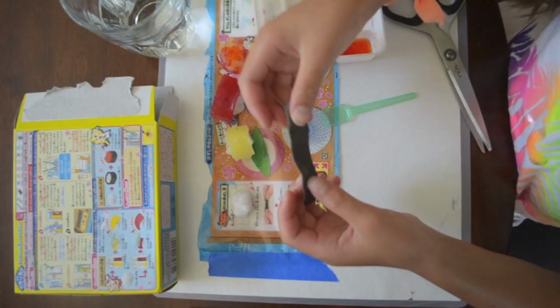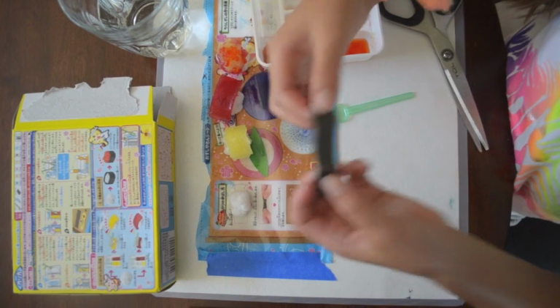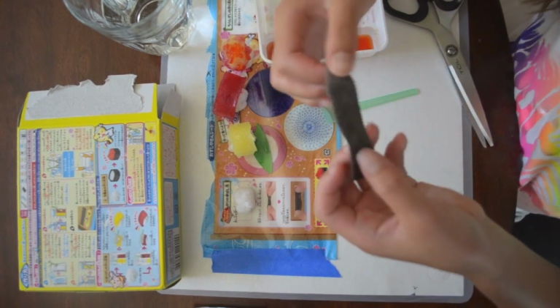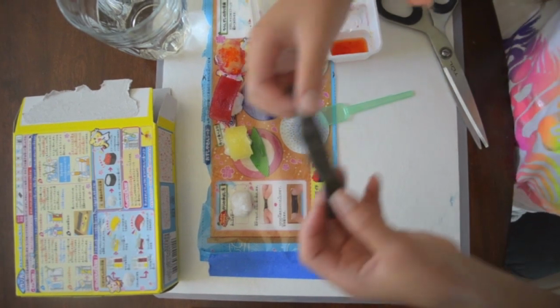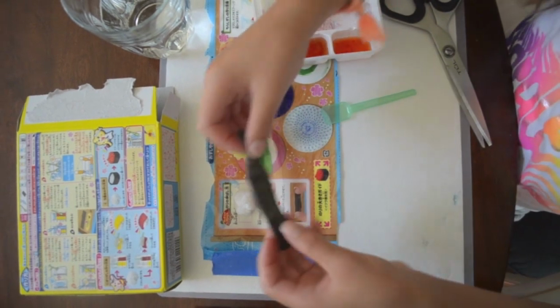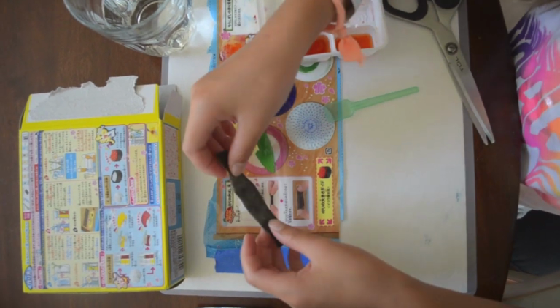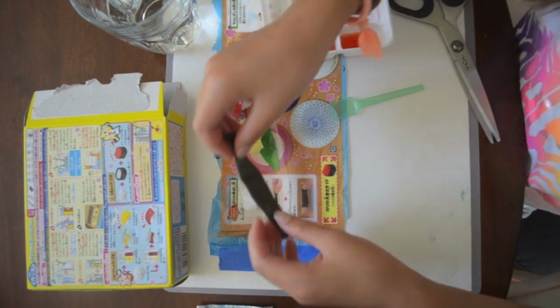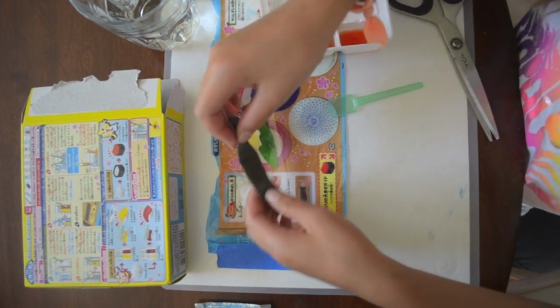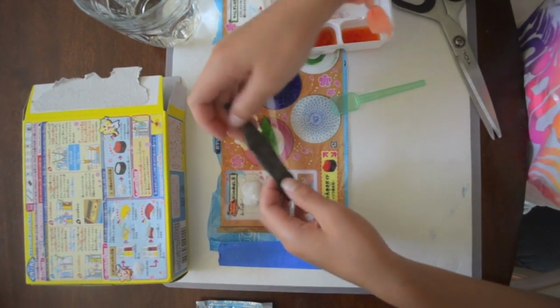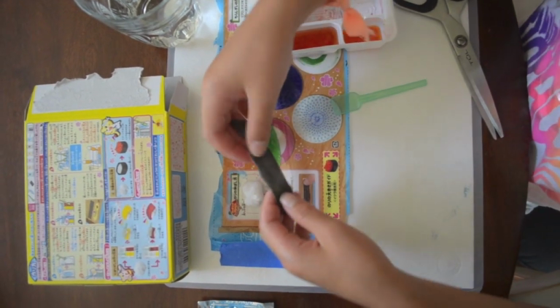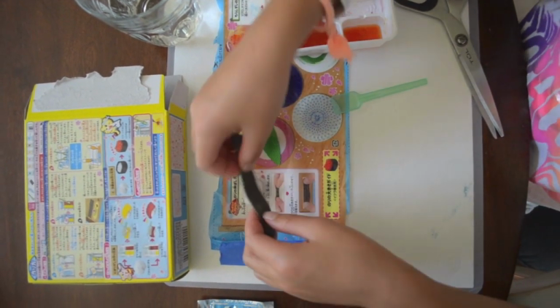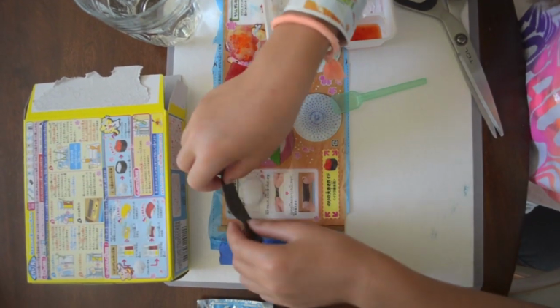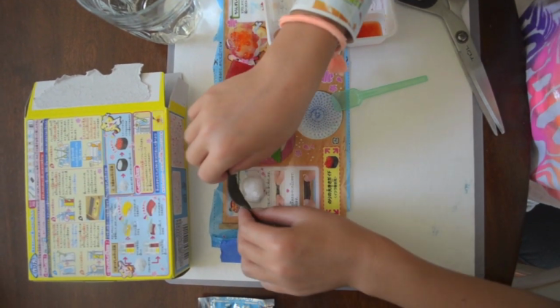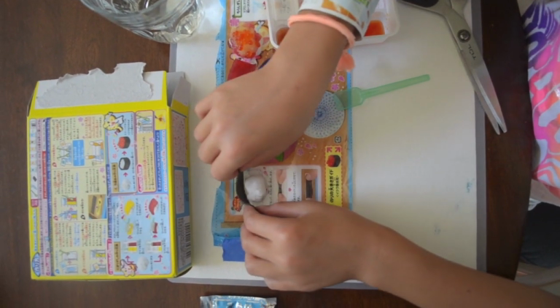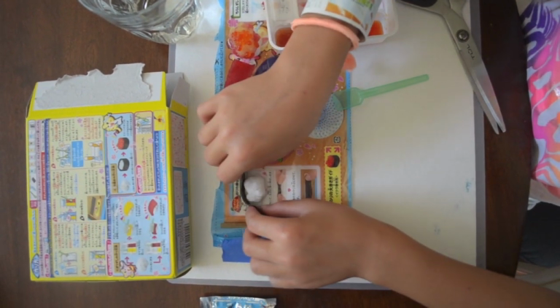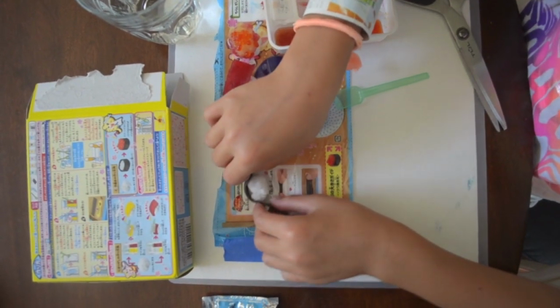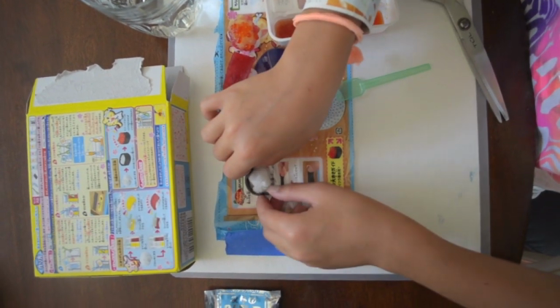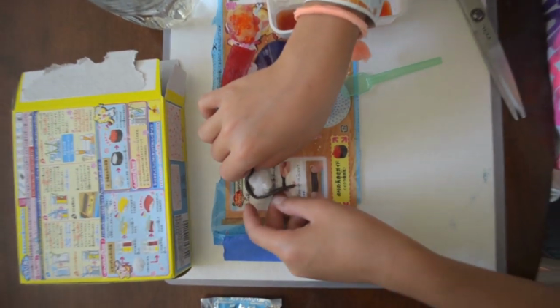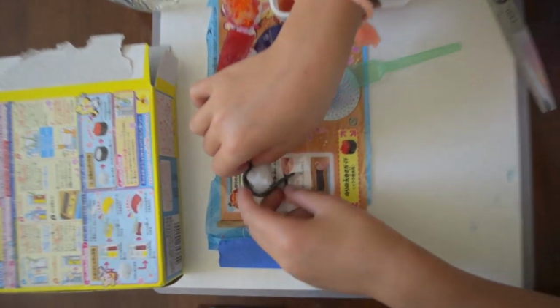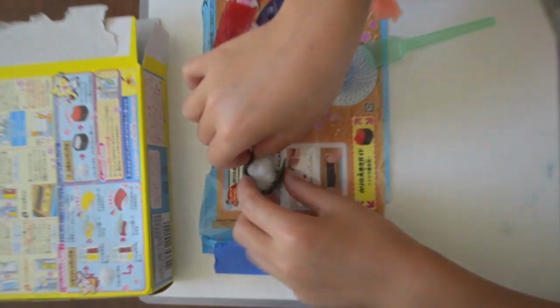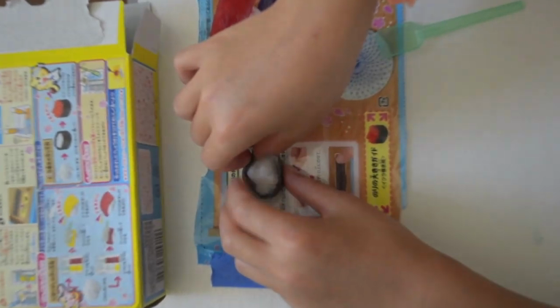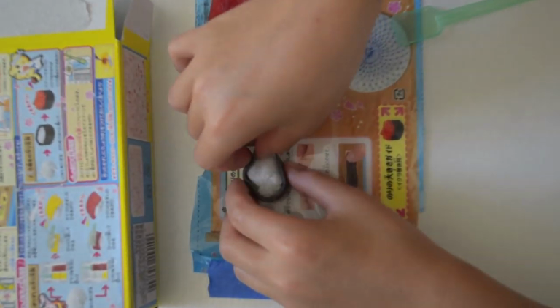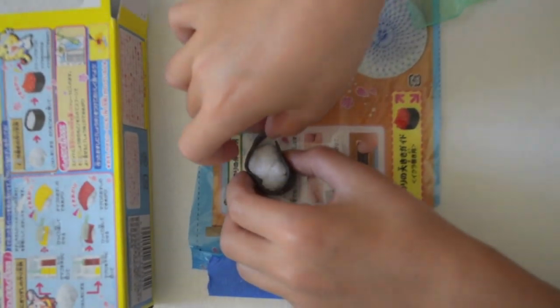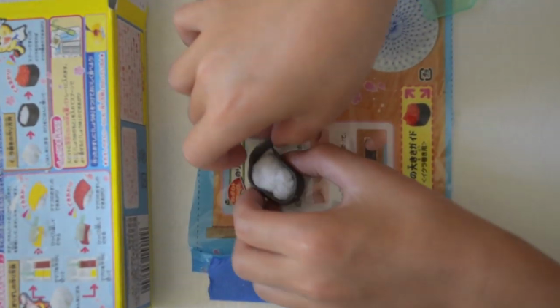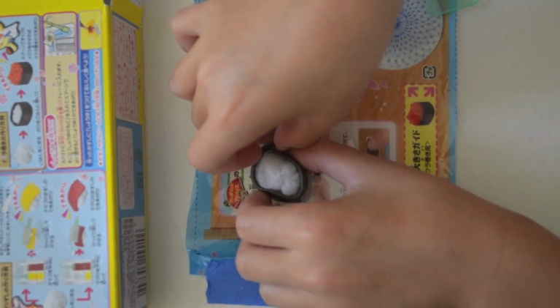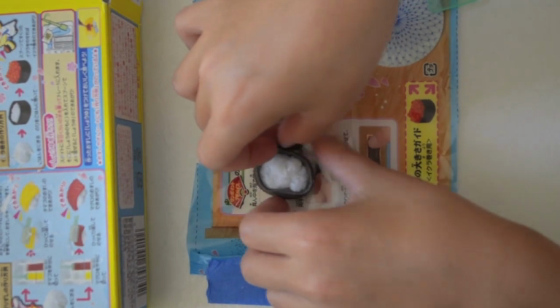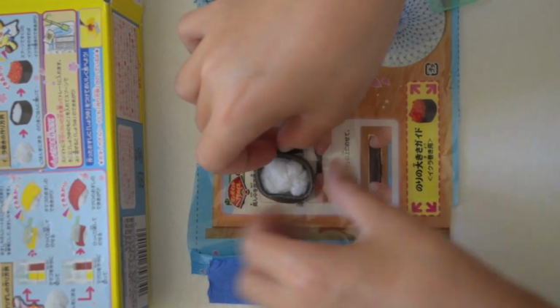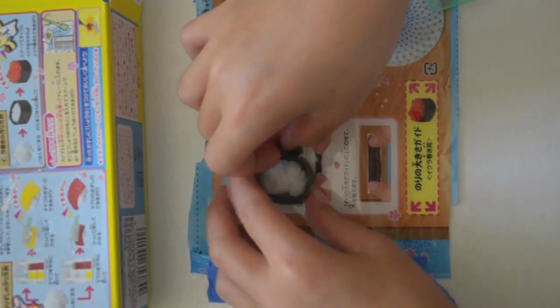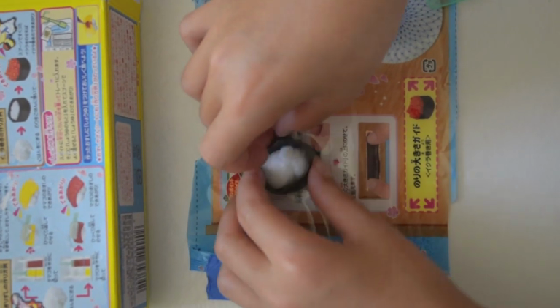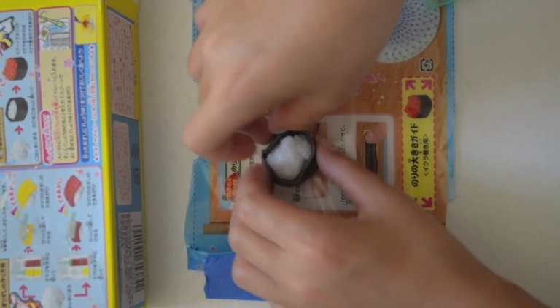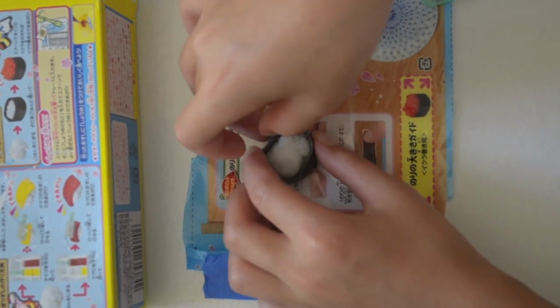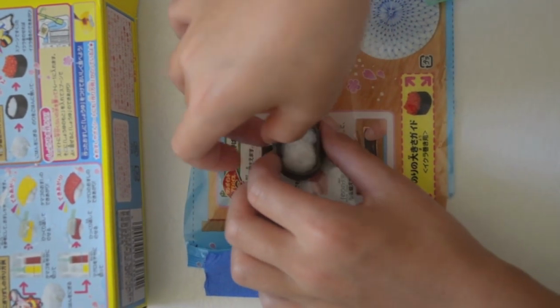This smells like high cheese but they made it so it looks like seaweed. So we're going to wrap it around the rice ball, which is actually sugar.